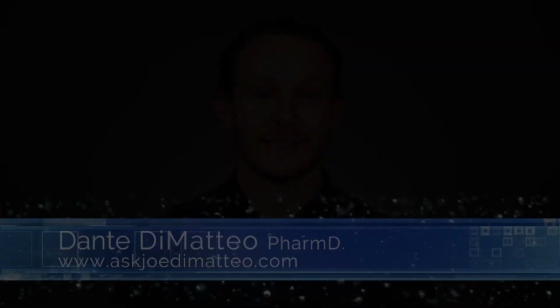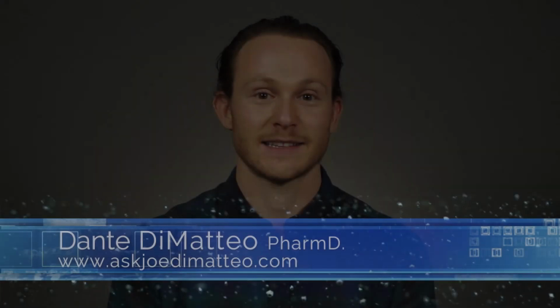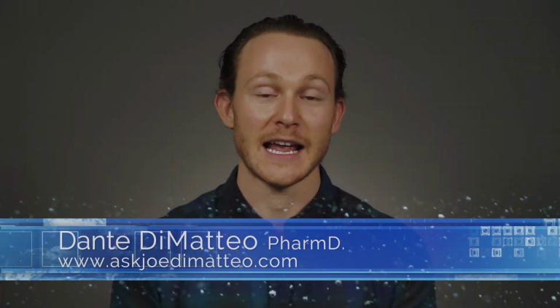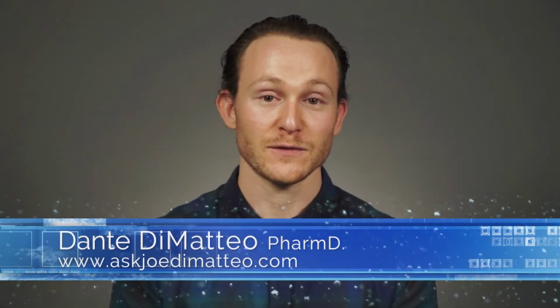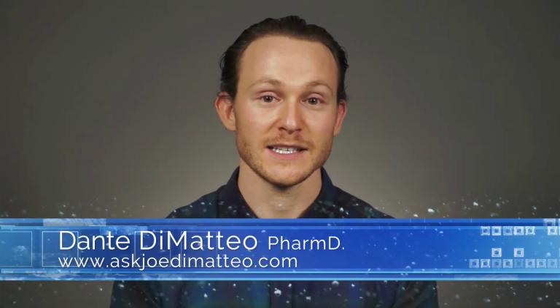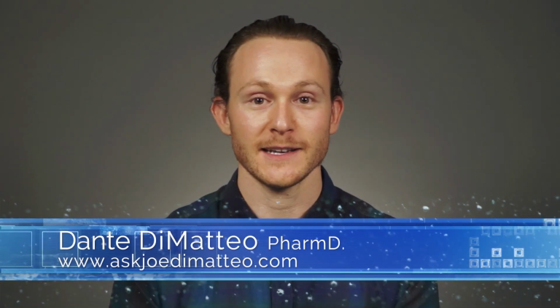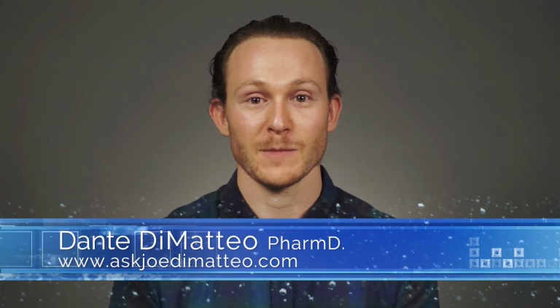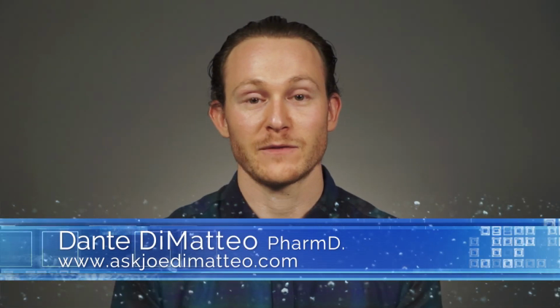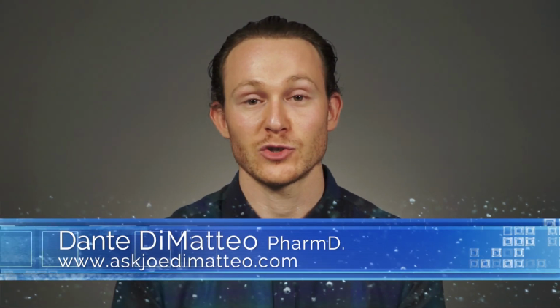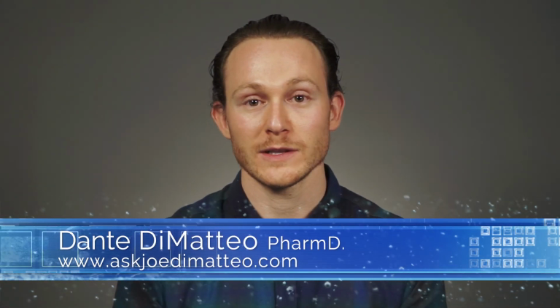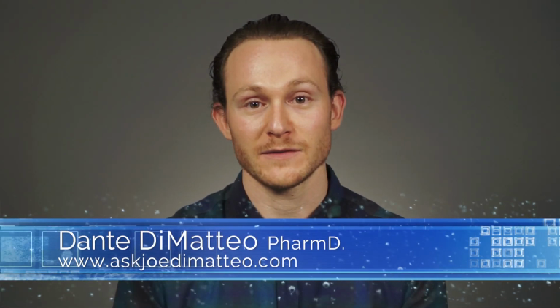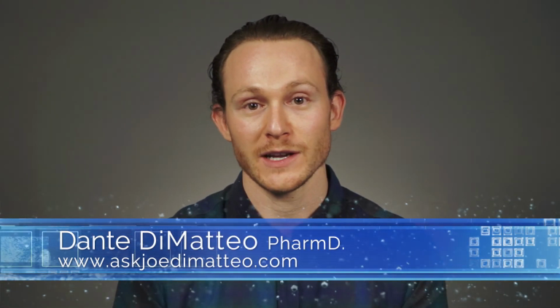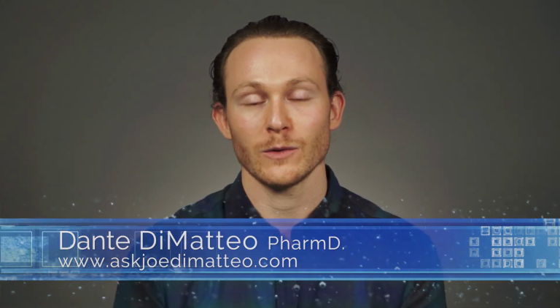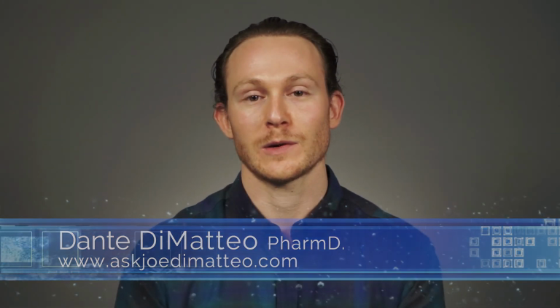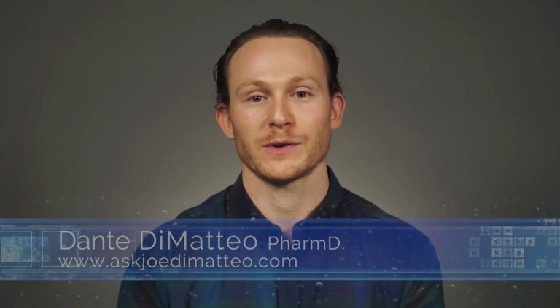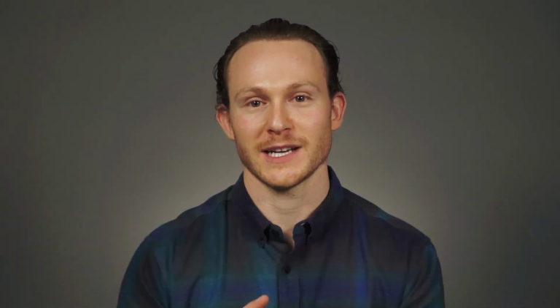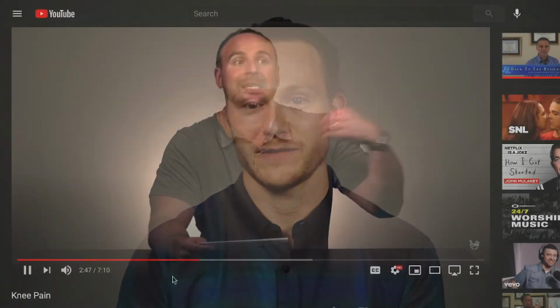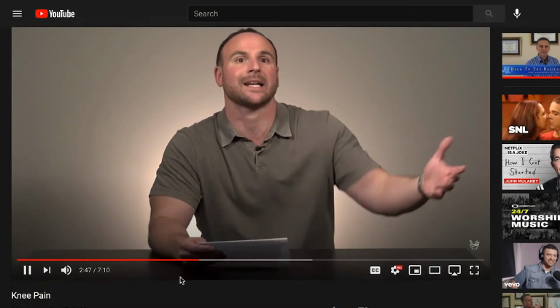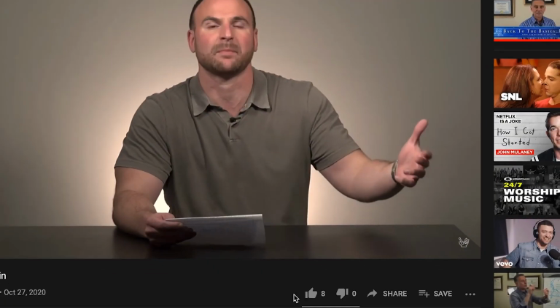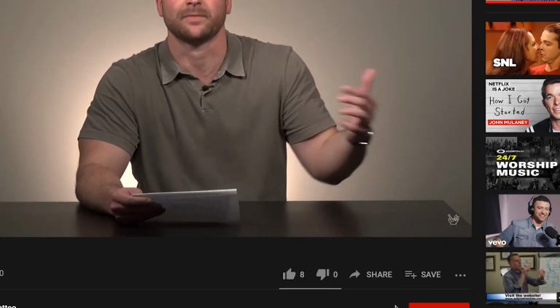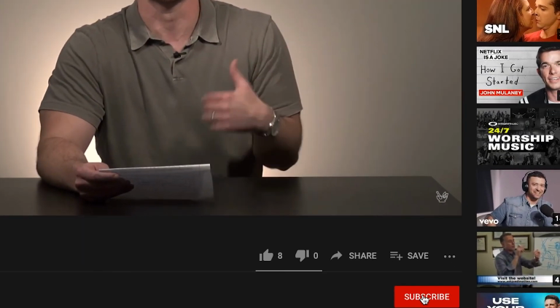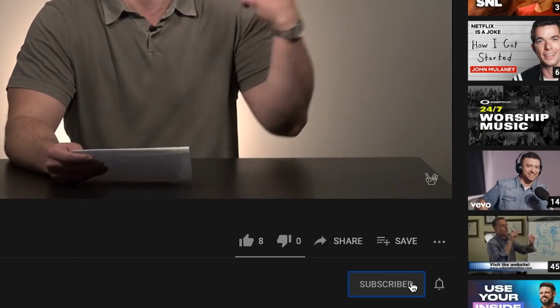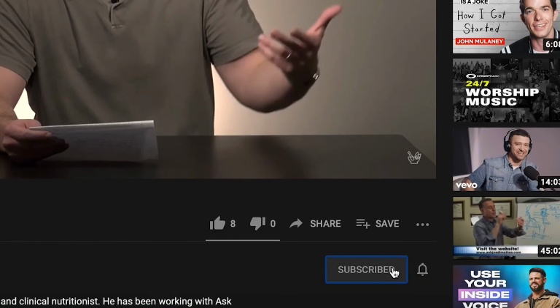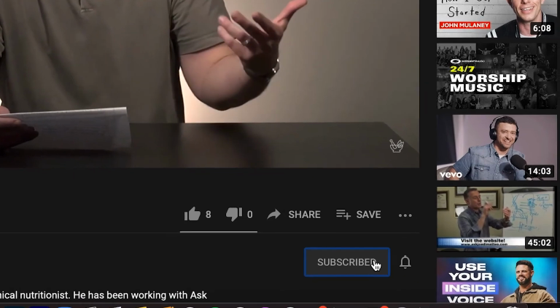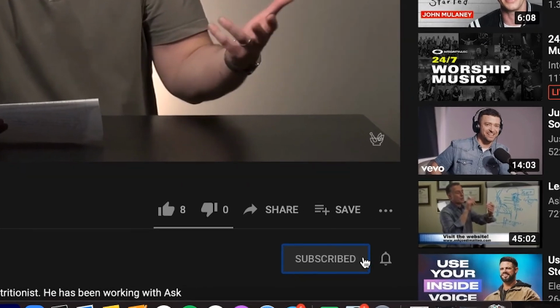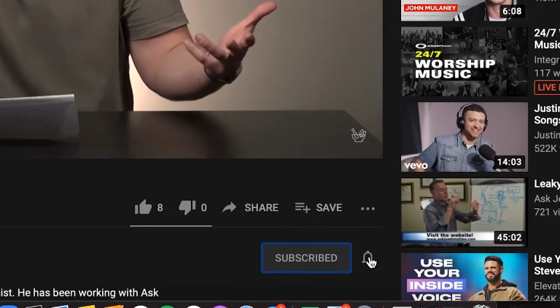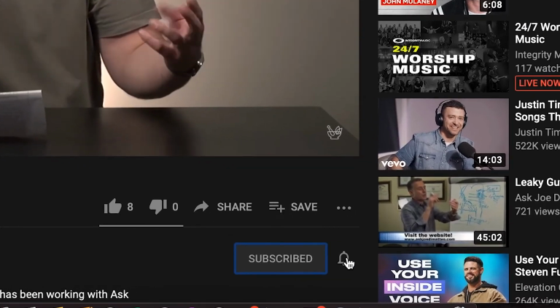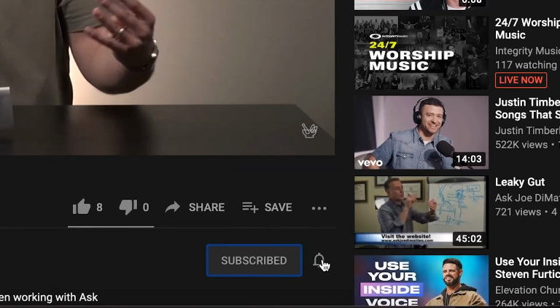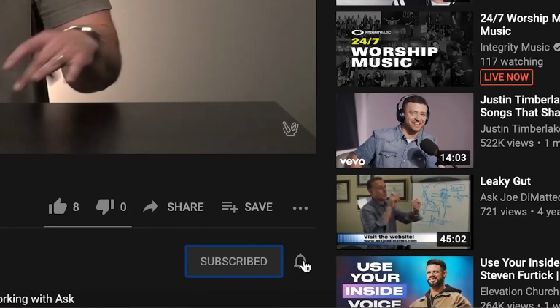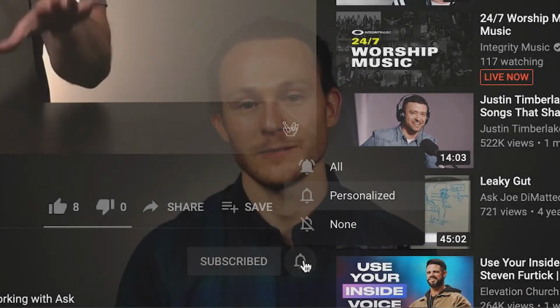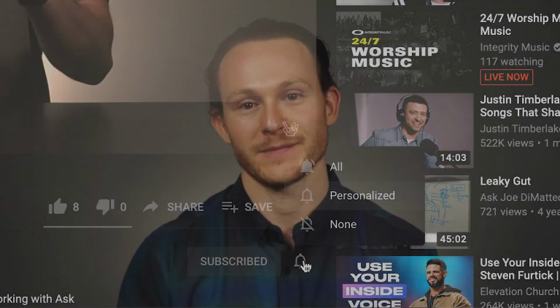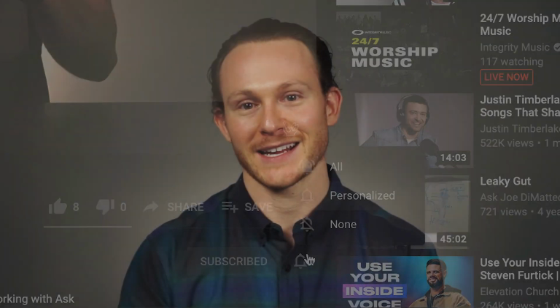This is creatine monohydrate from Thorne. Thanks for listening. If you enjoyed this video, we would appreciate it if you would subscribe and hit the bell below. Thanks.